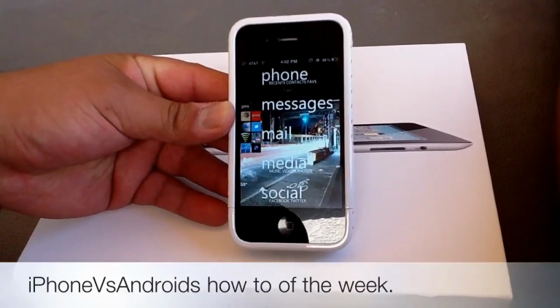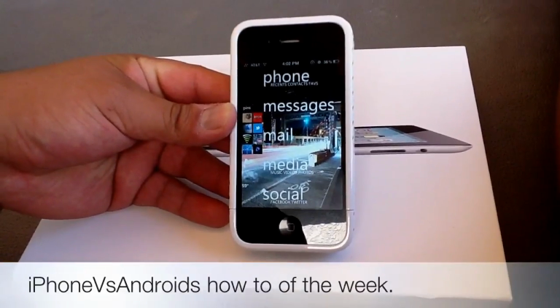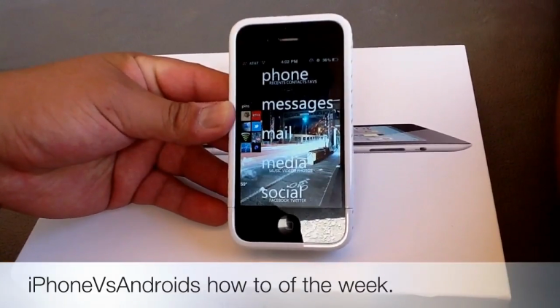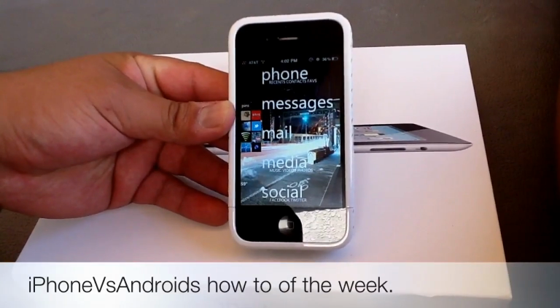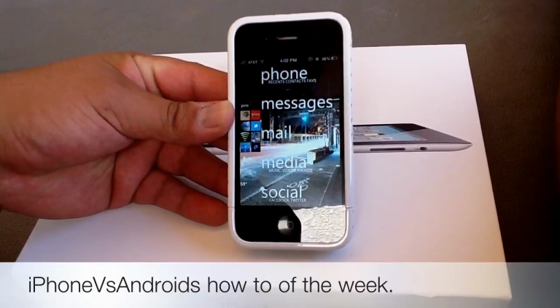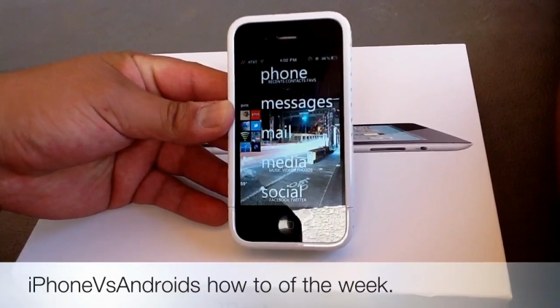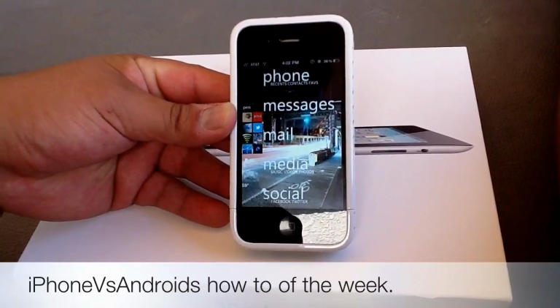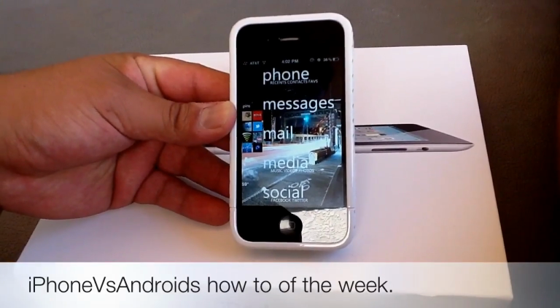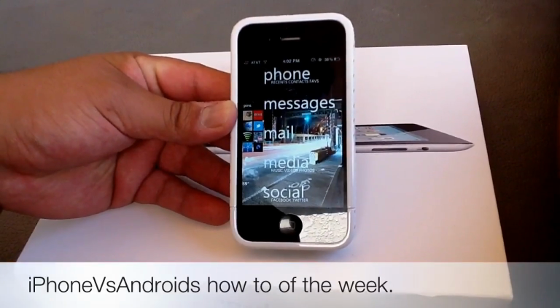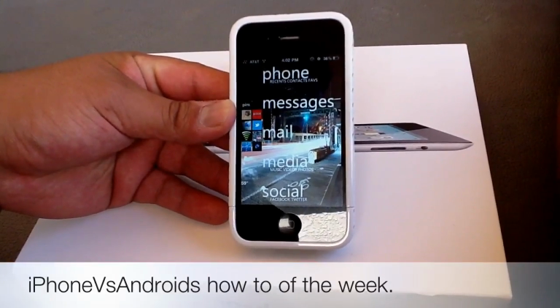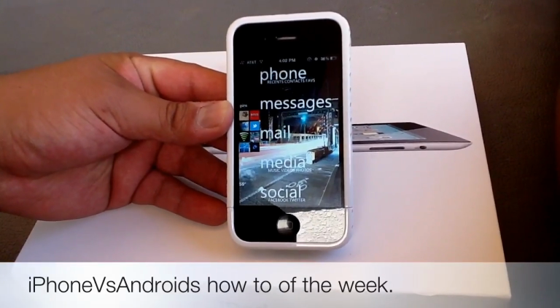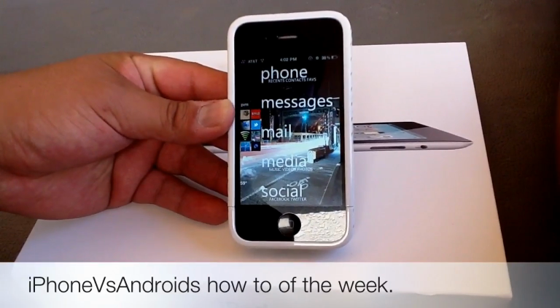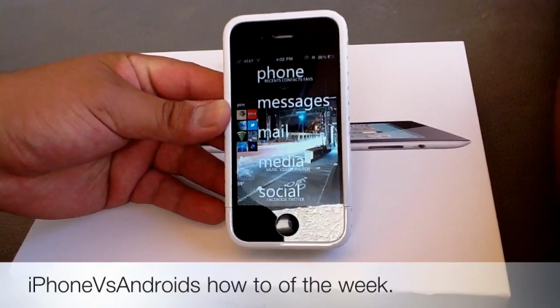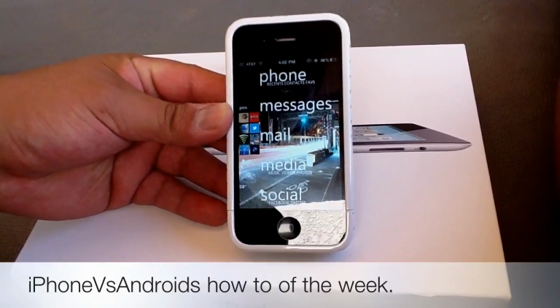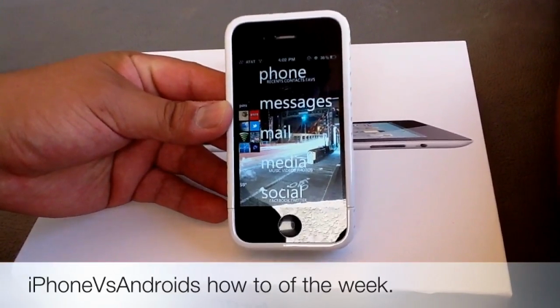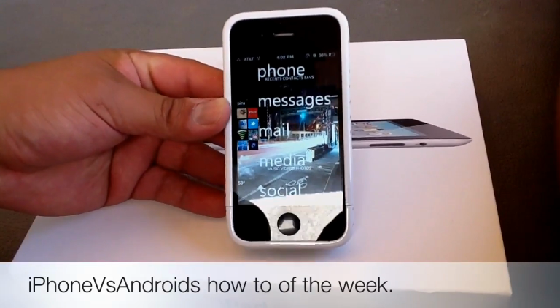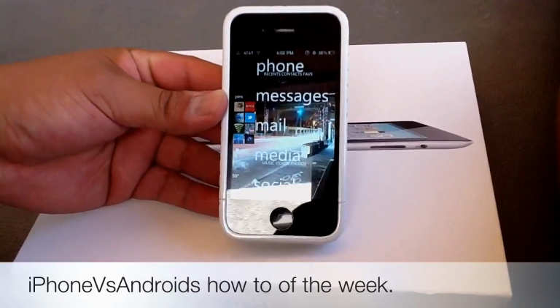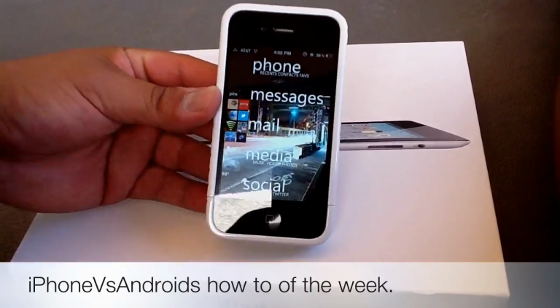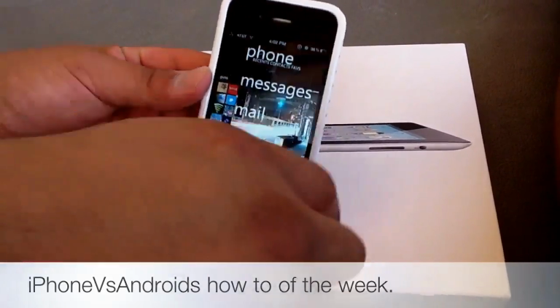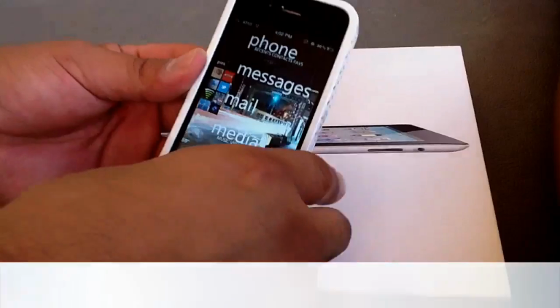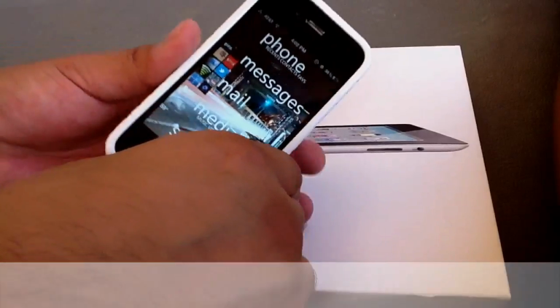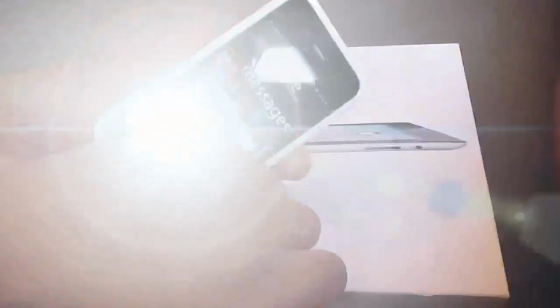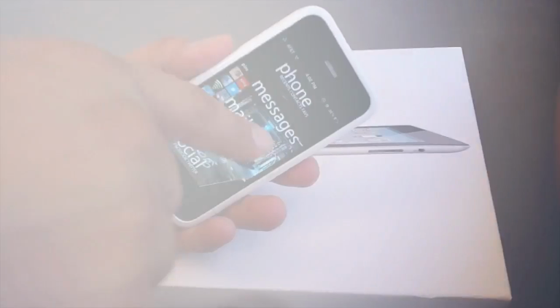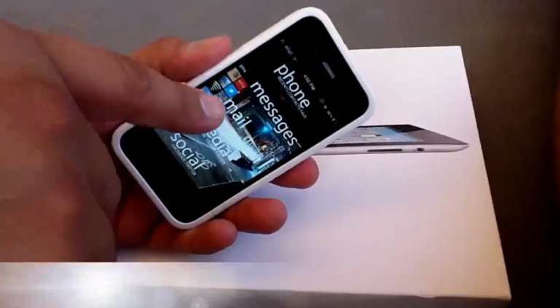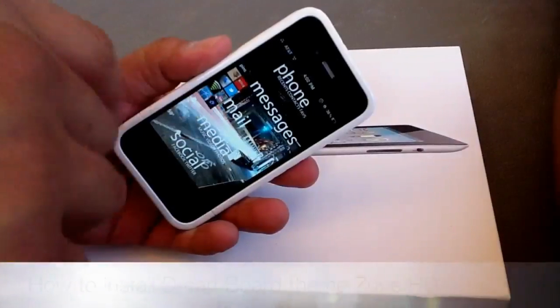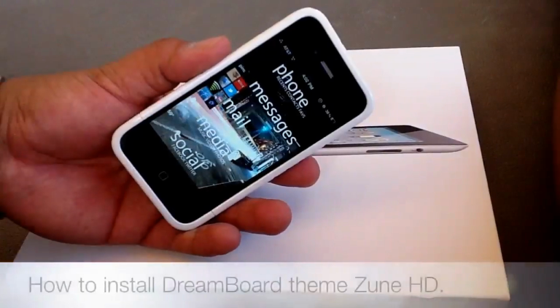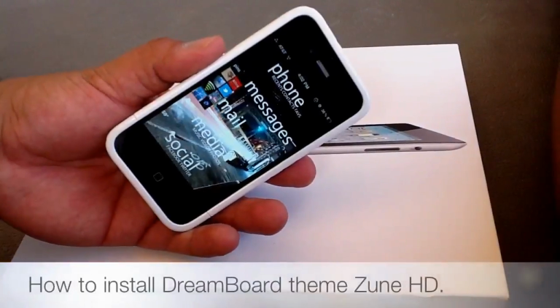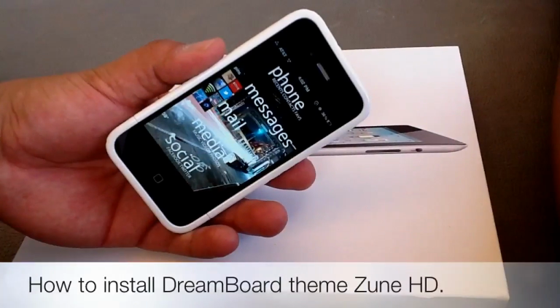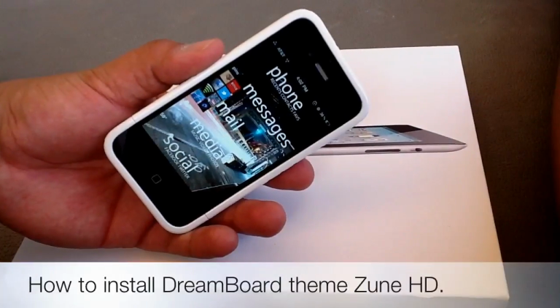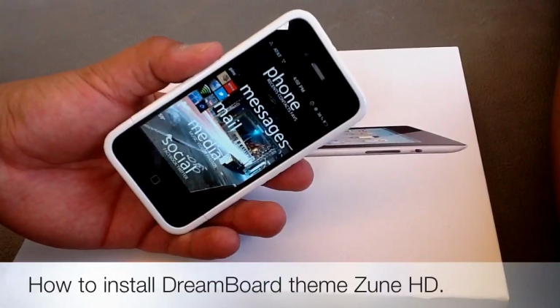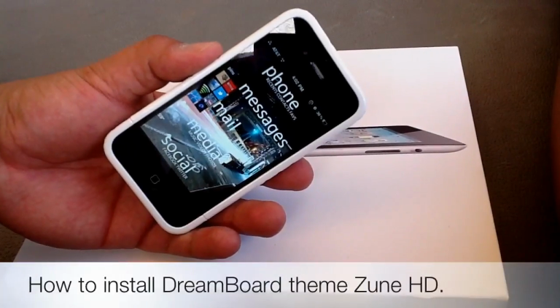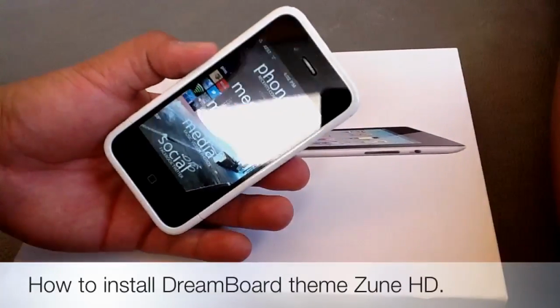What's up YouTube? This is Dennis from iPhone vs Androids. Today I'm going to be showing you guys a how-to video on how to get Zune HD on your iPhone 4.